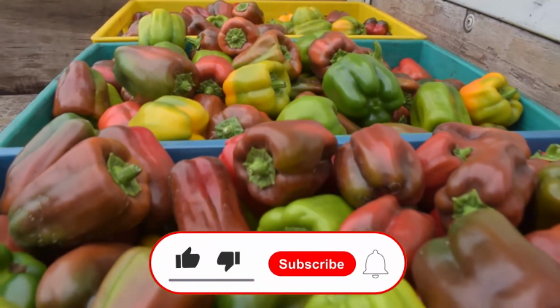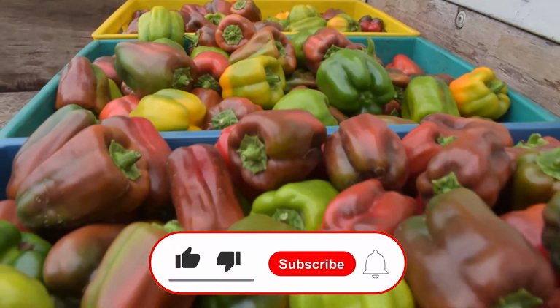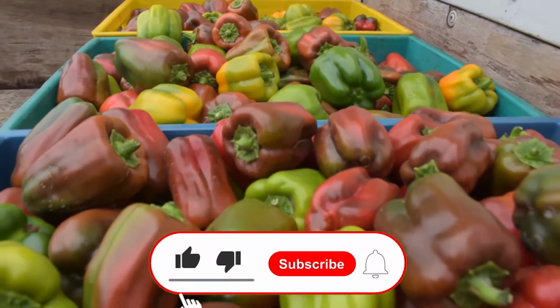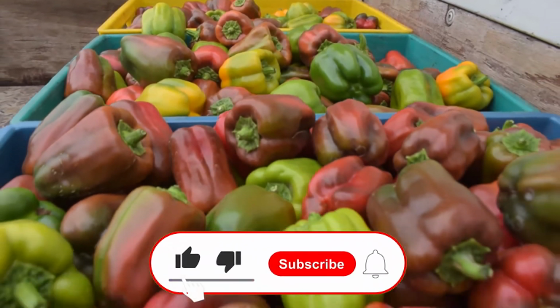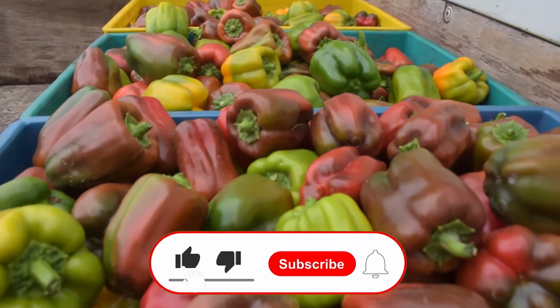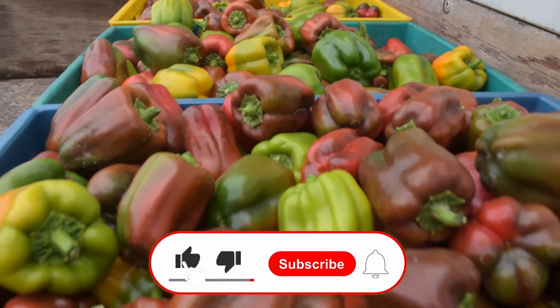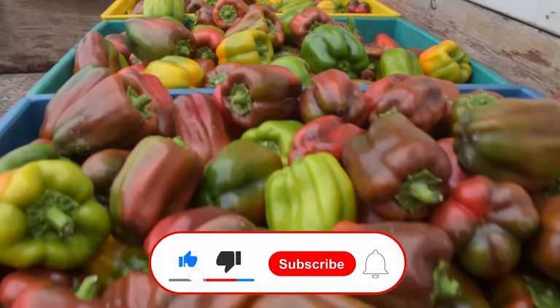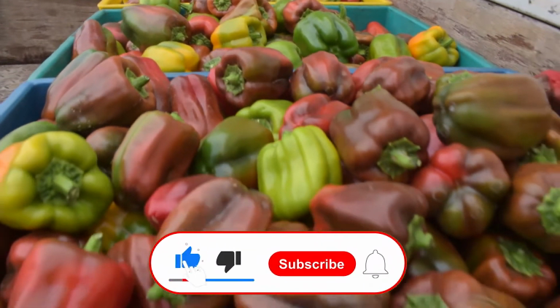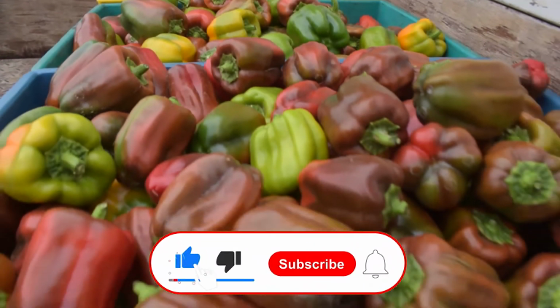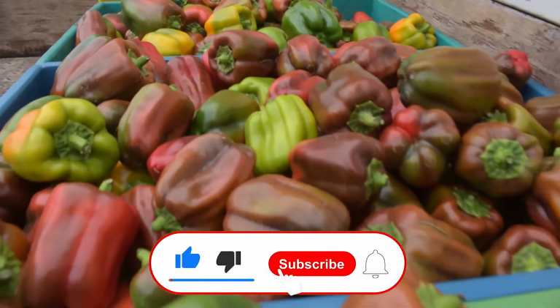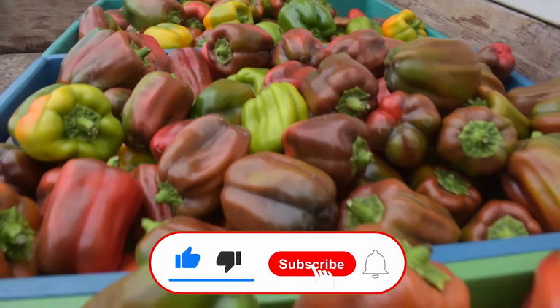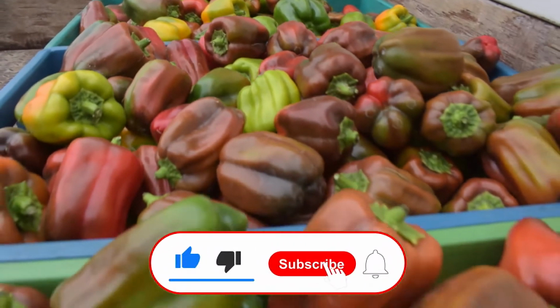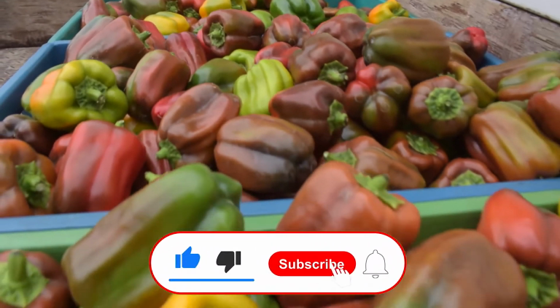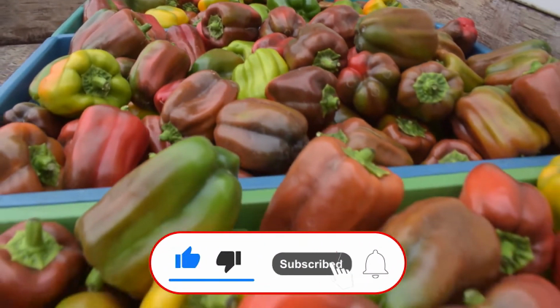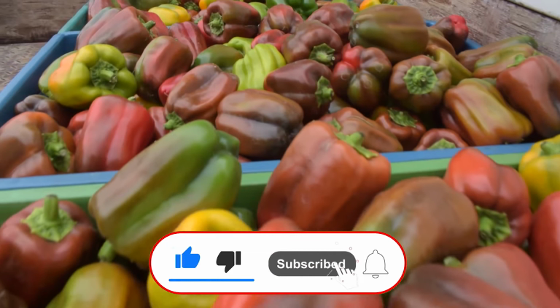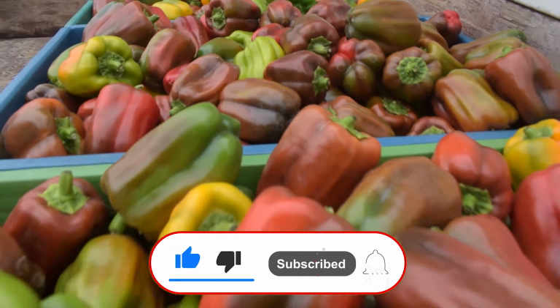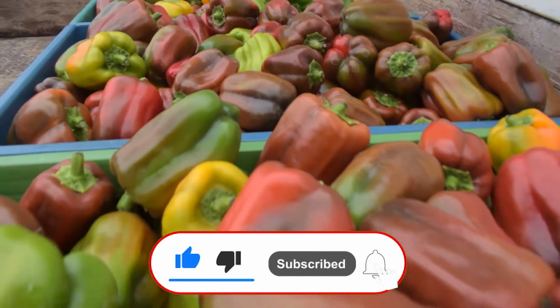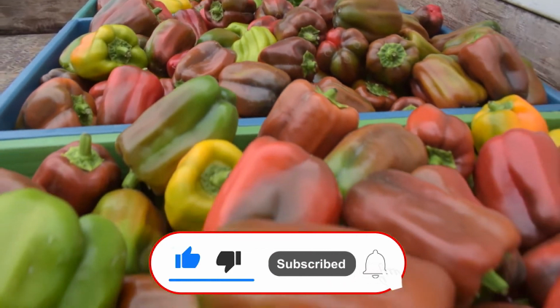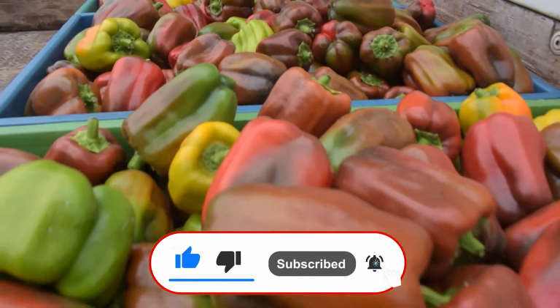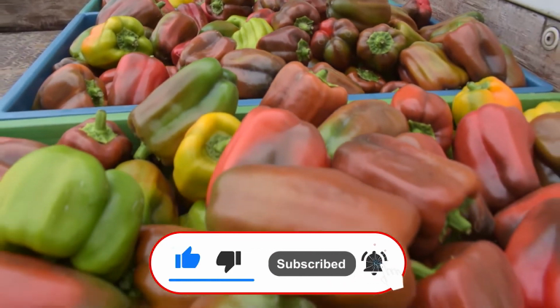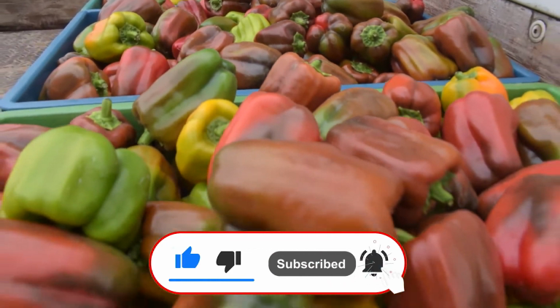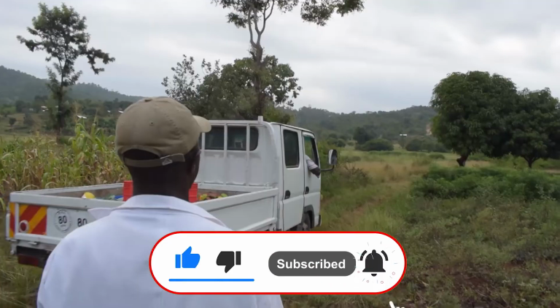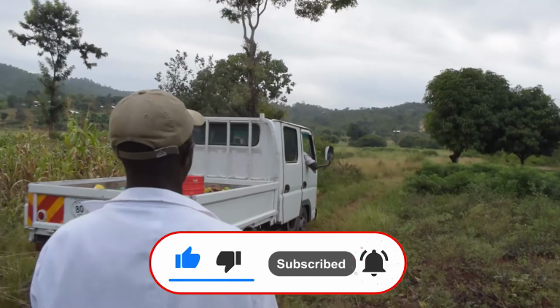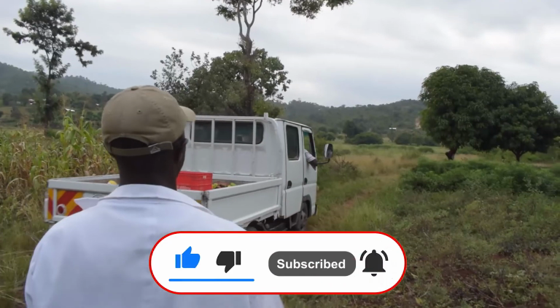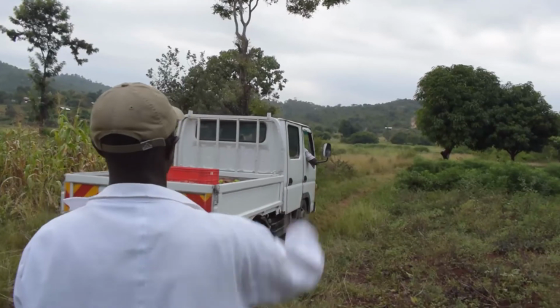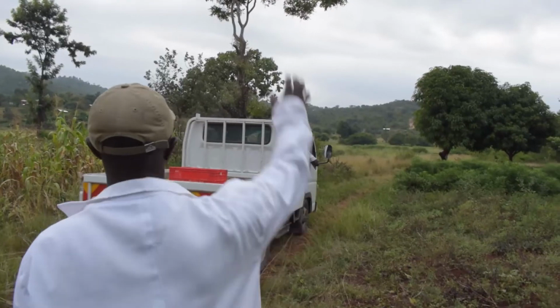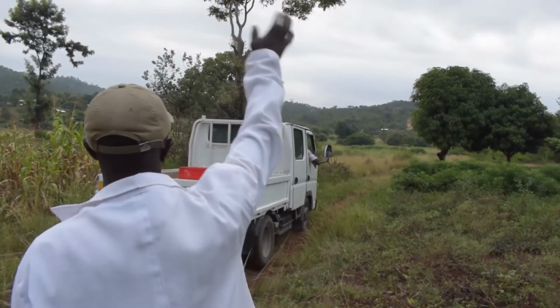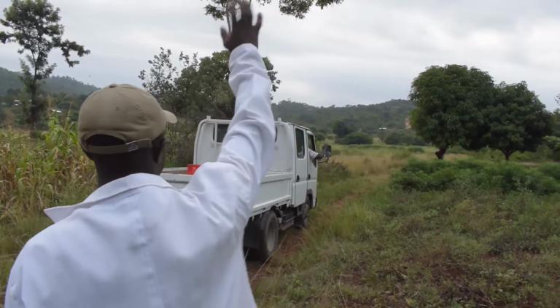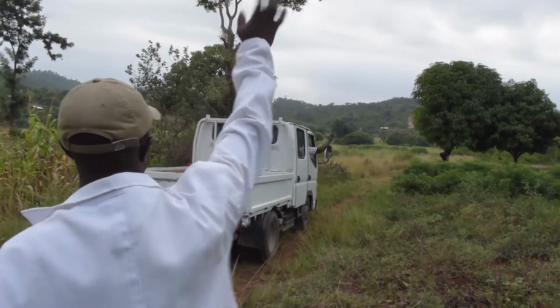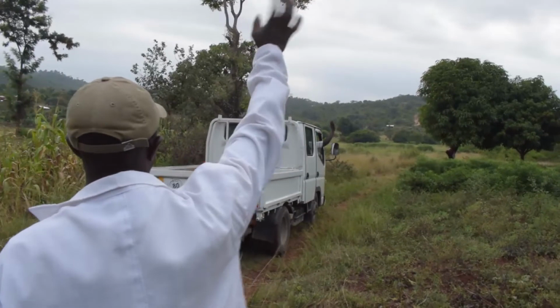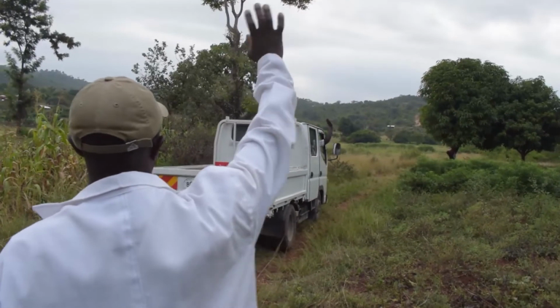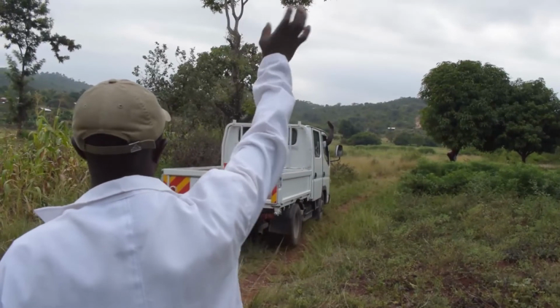For more videos on farming in Africa, subscribe to our channel. Till next time, have a good one.